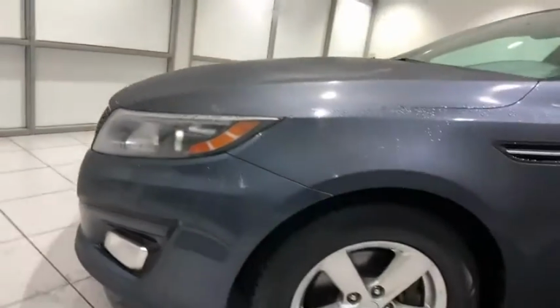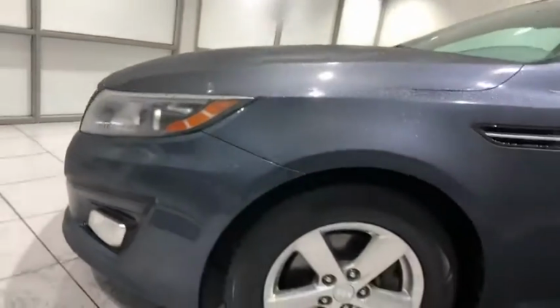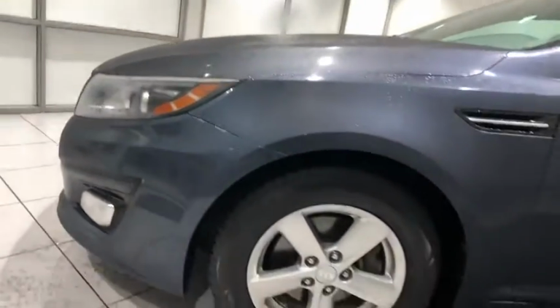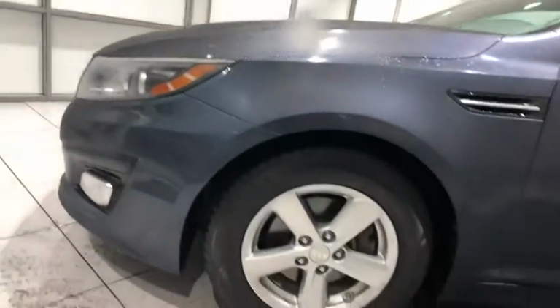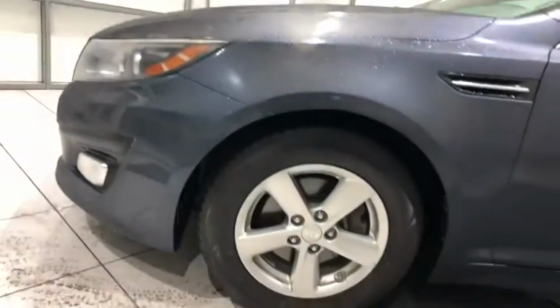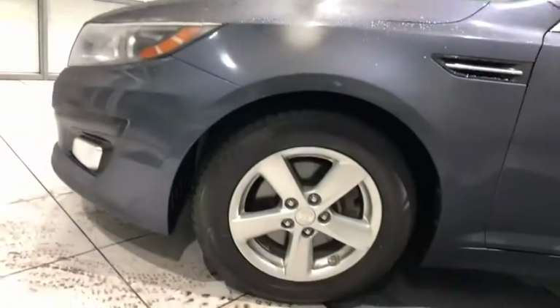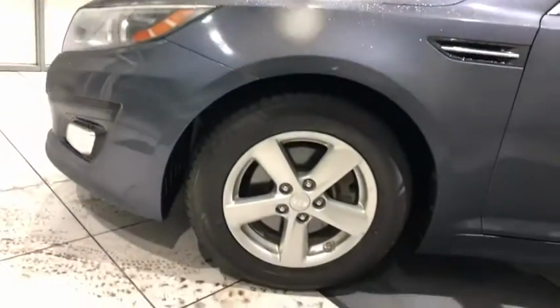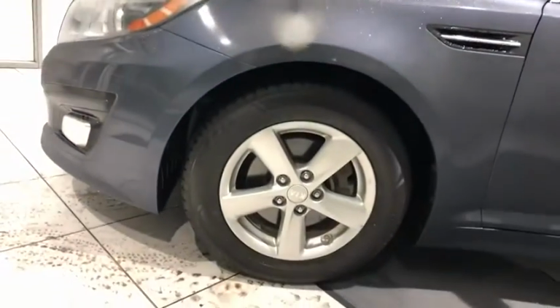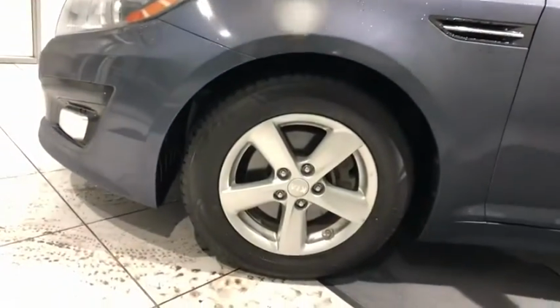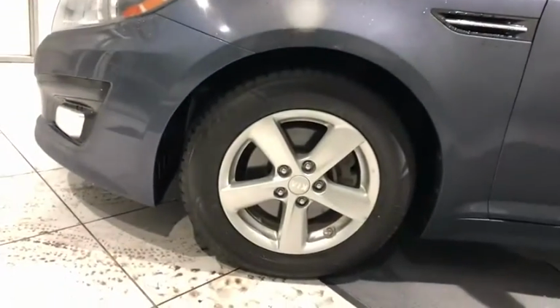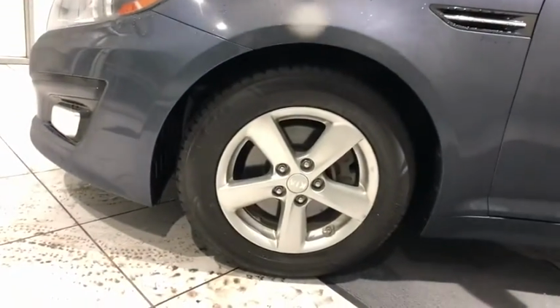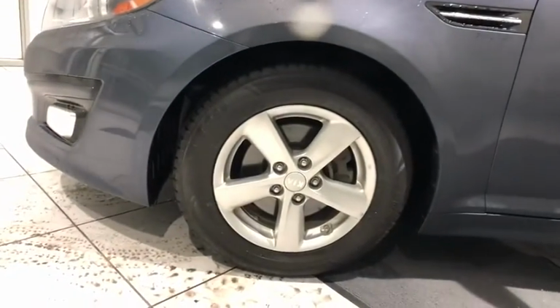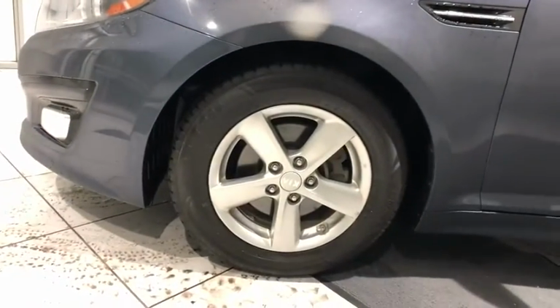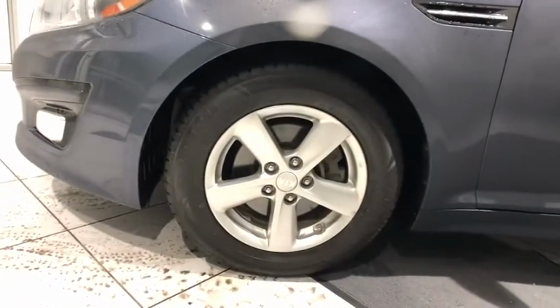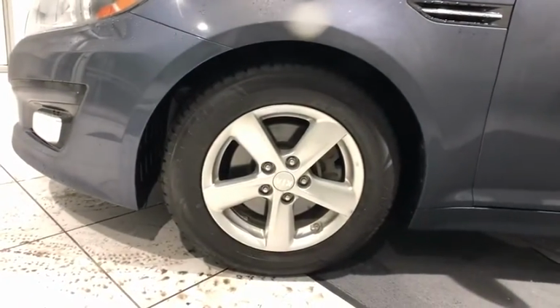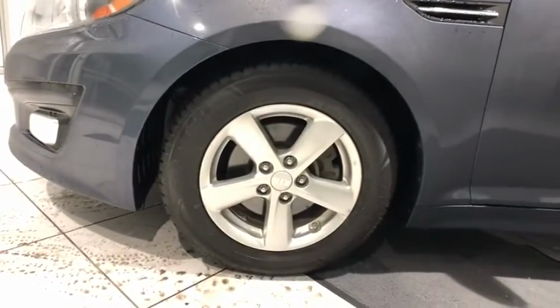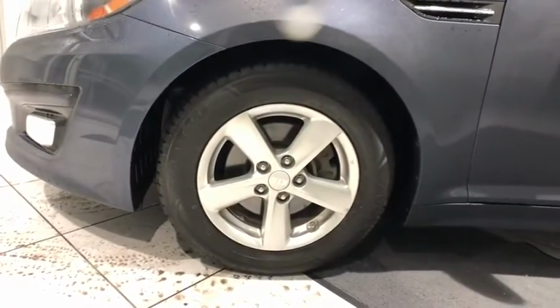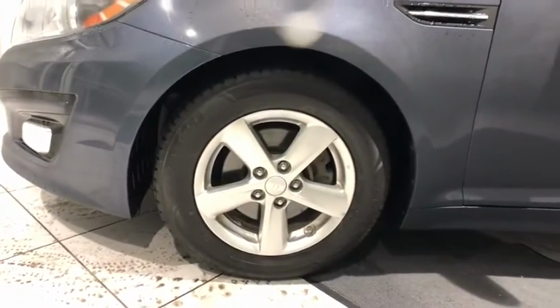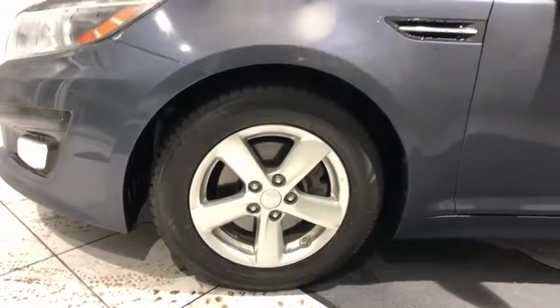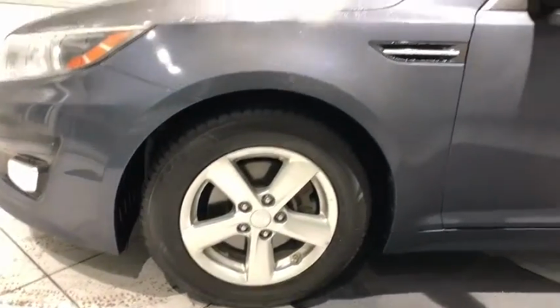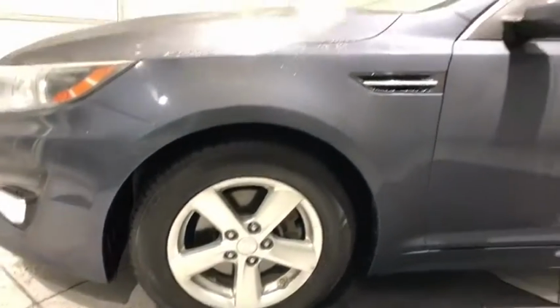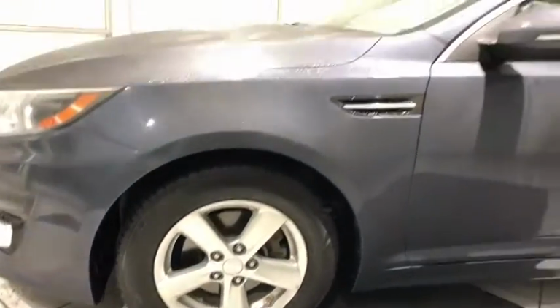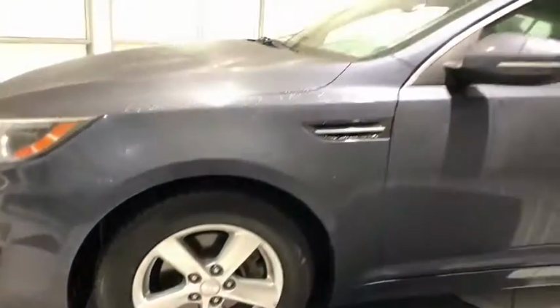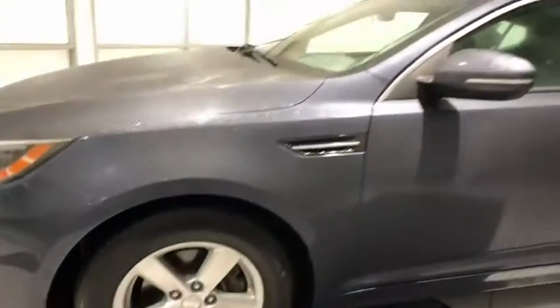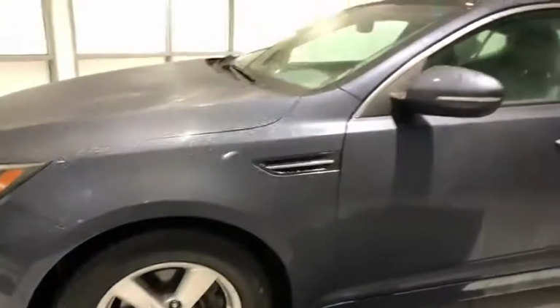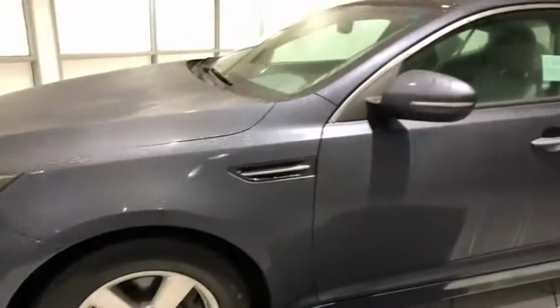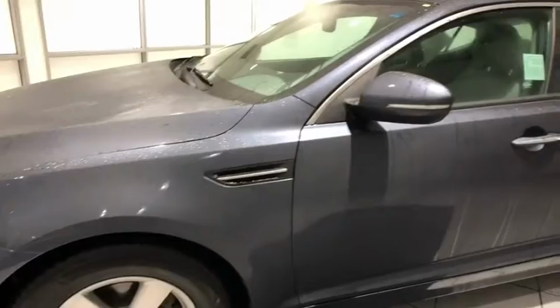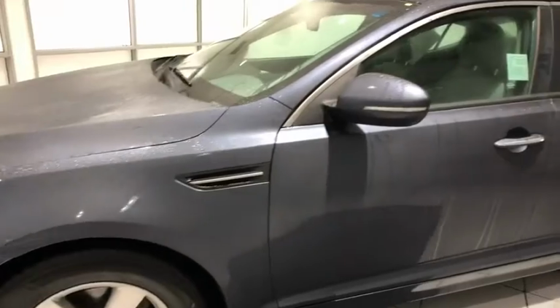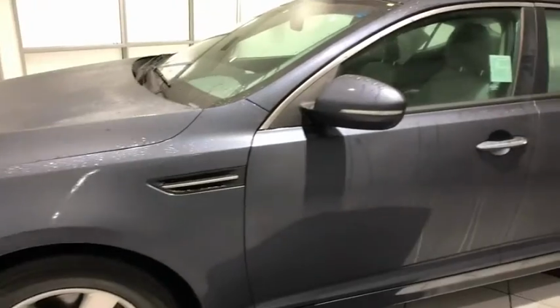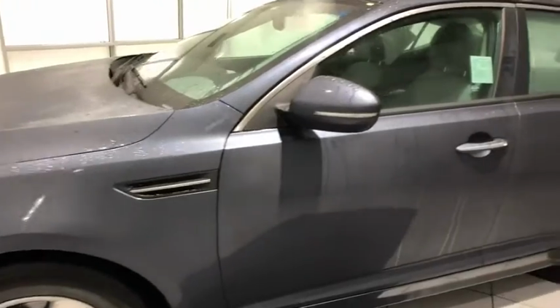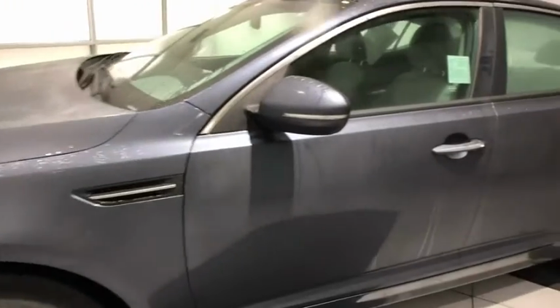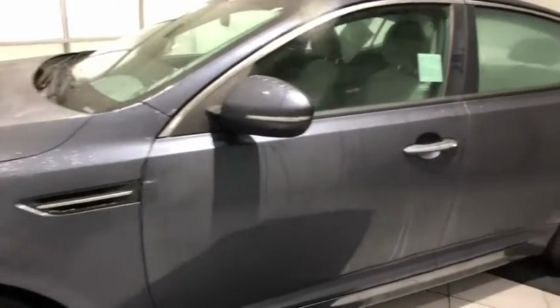A vehicle like this doesn't come along every day. Come in and get it before someone else does — I'll get it before Marian.